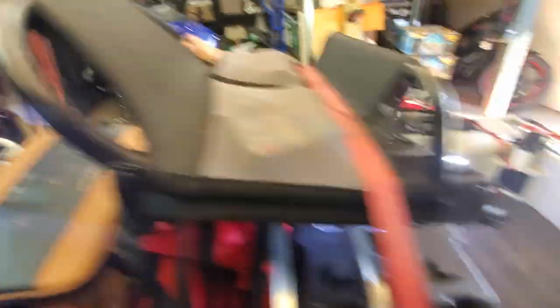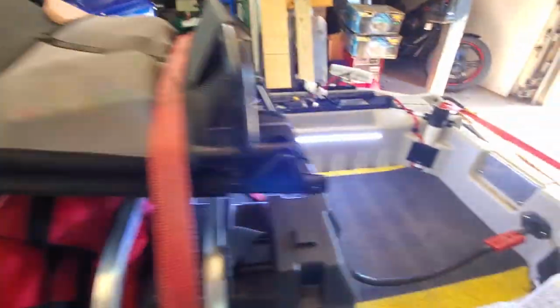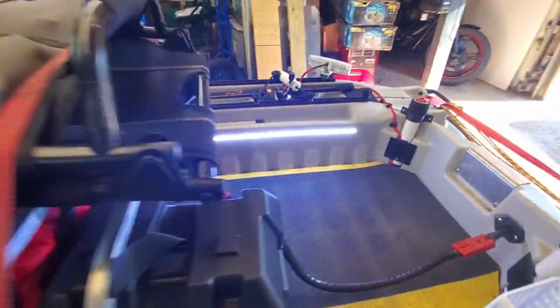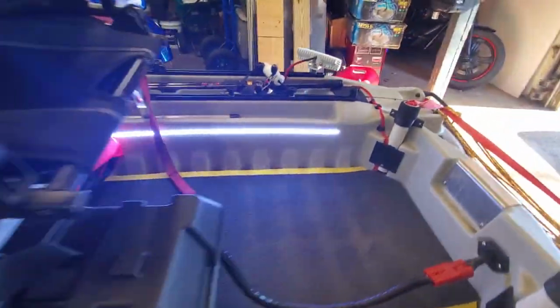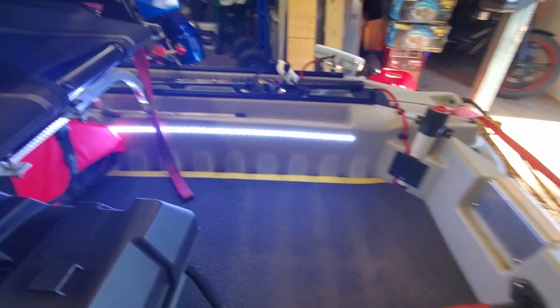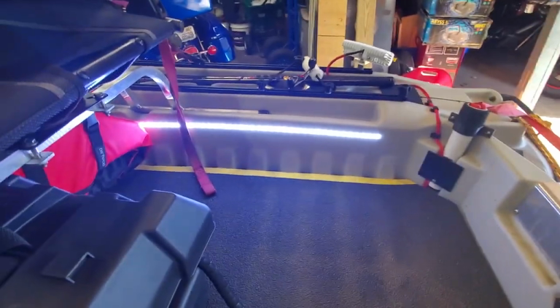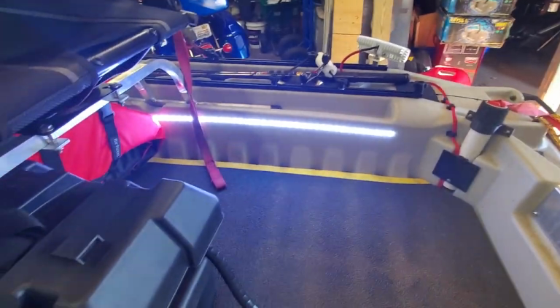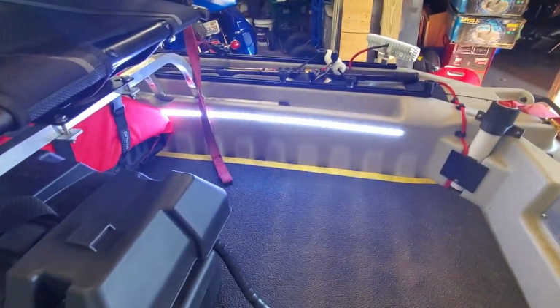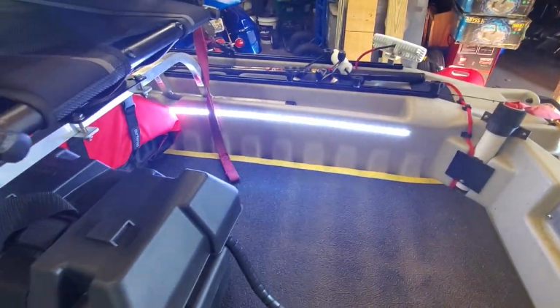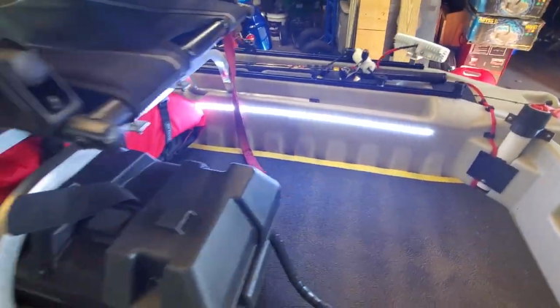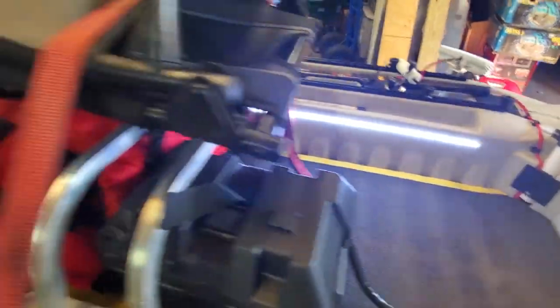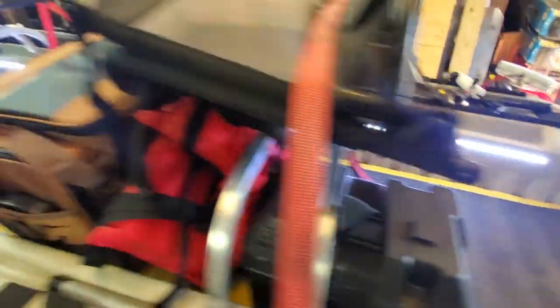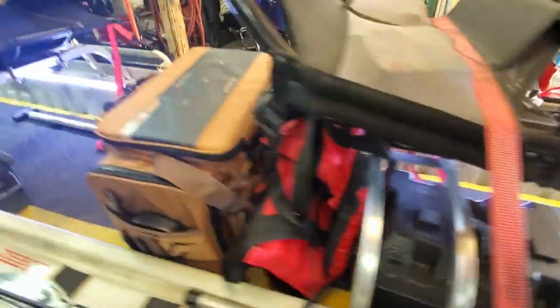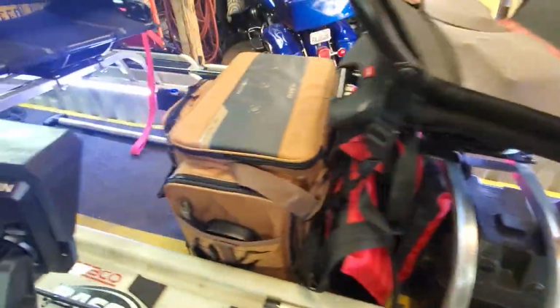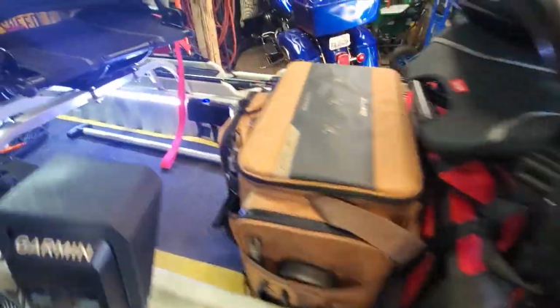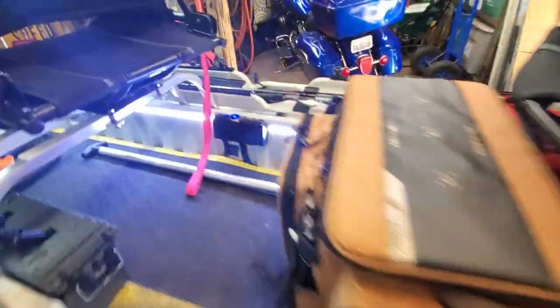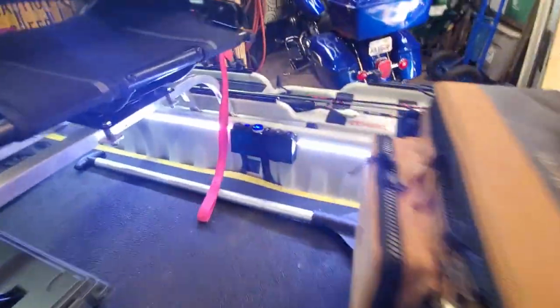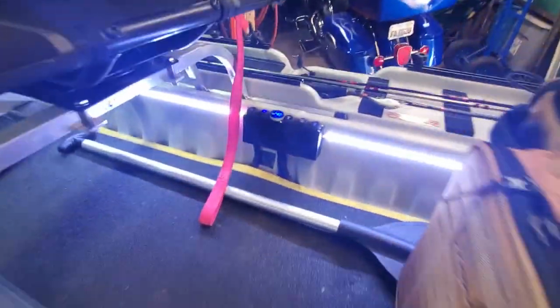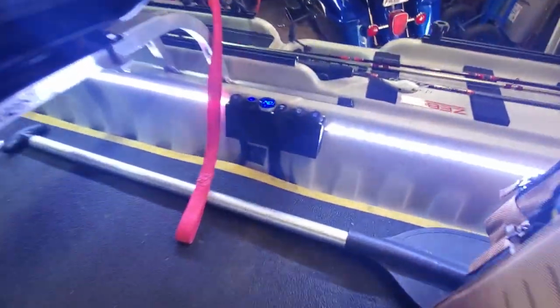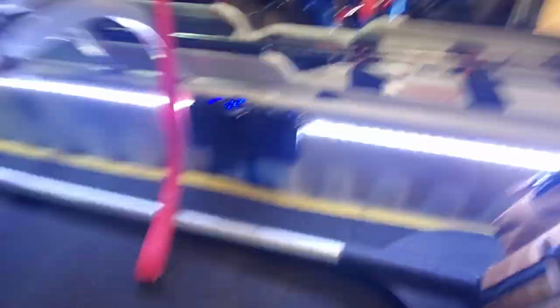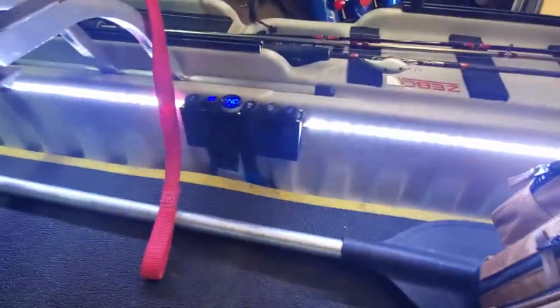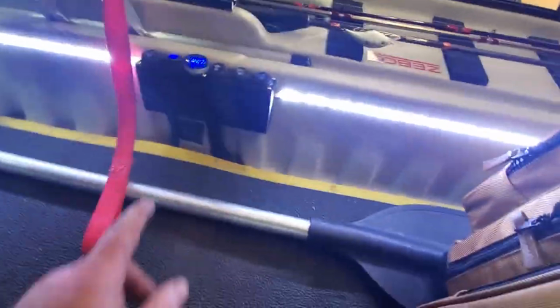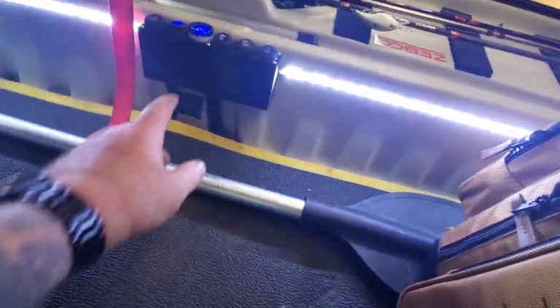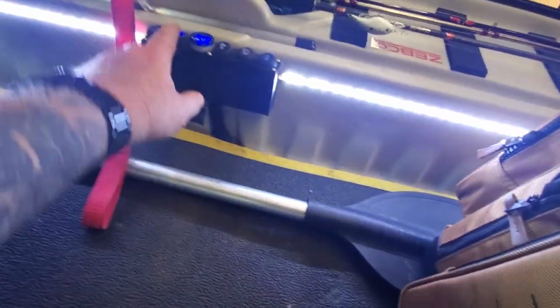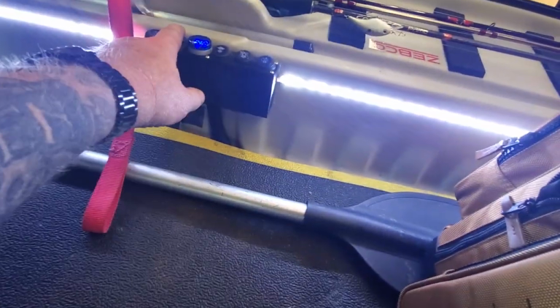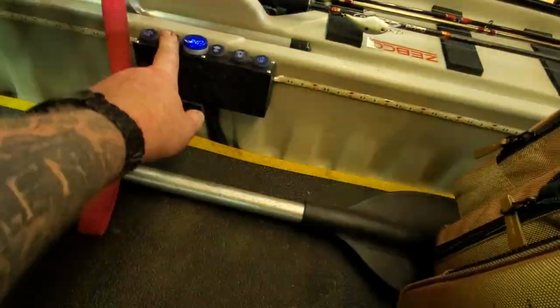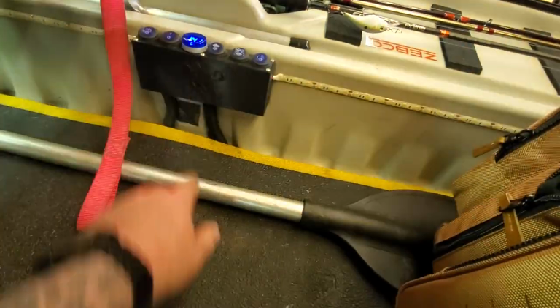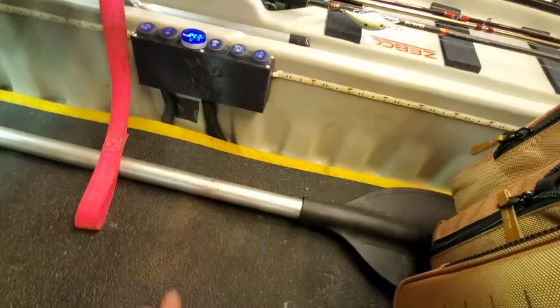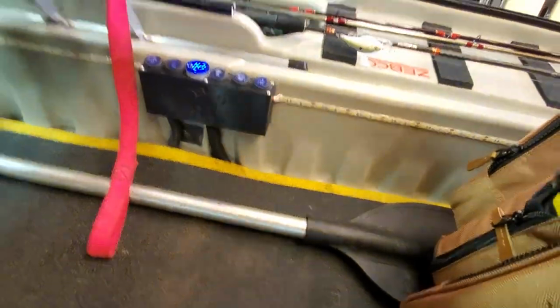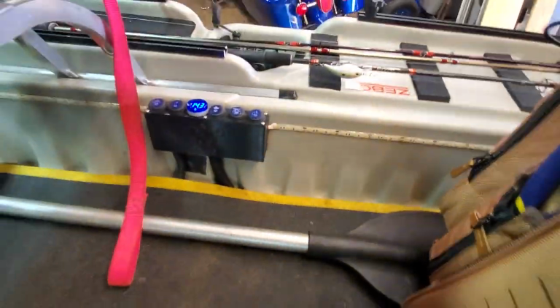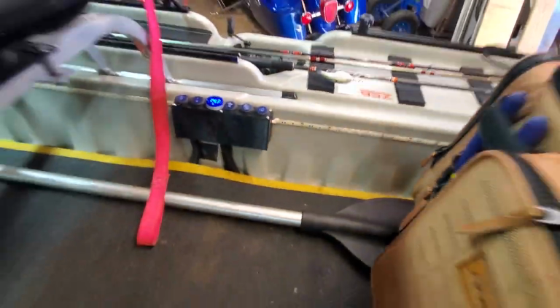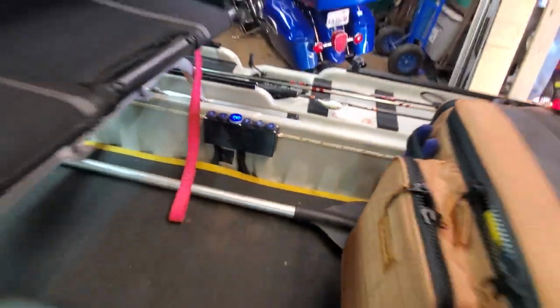I ran some interior lights in here just on the one side, and it's bright enough to get a suntan with, so I definitely don't need more than that. That runs all the way up here.